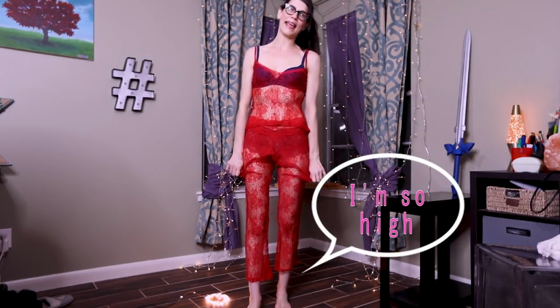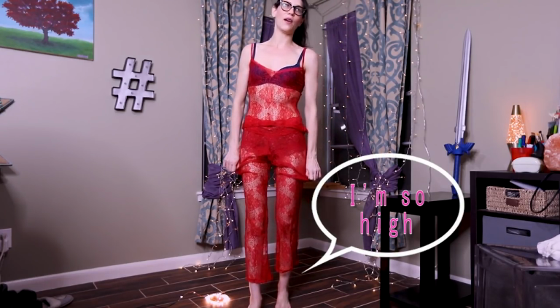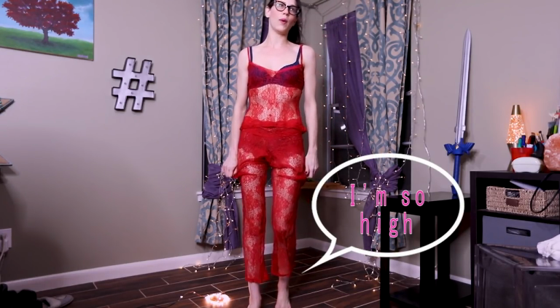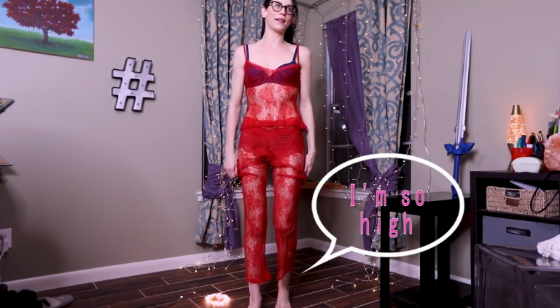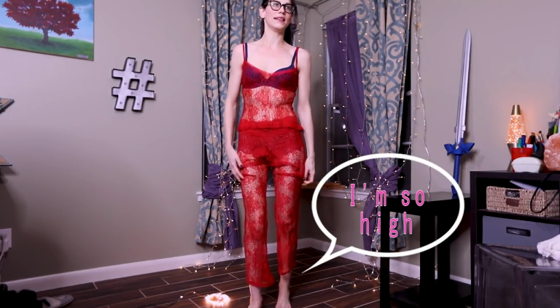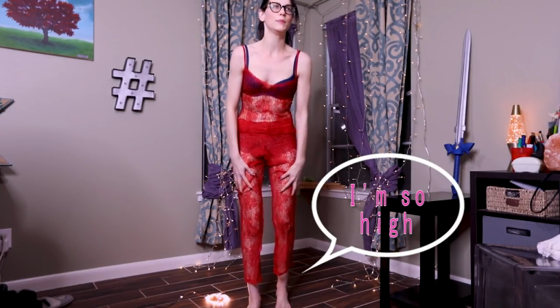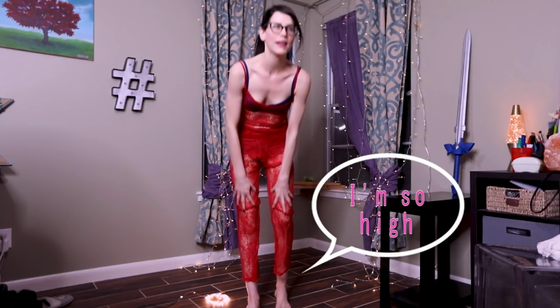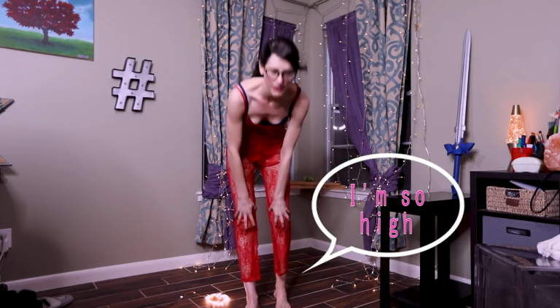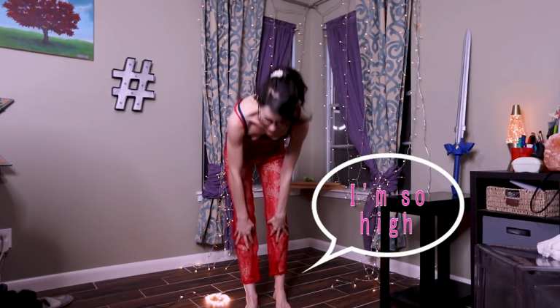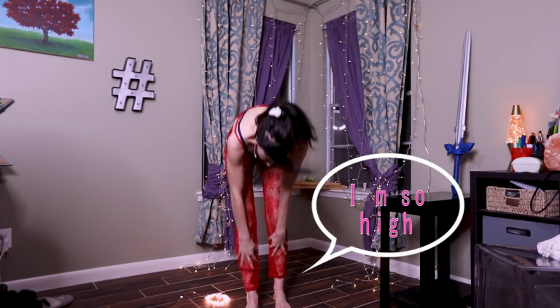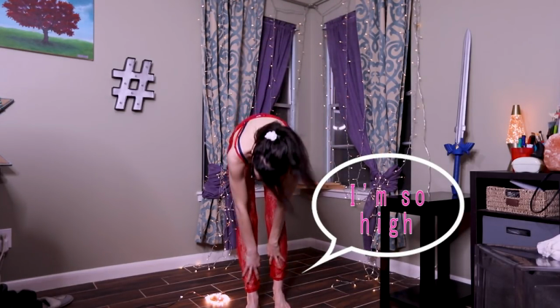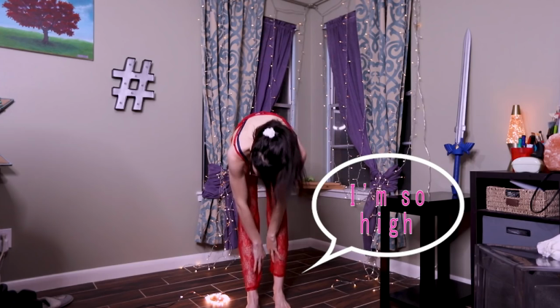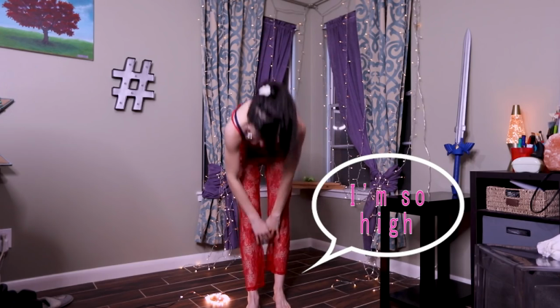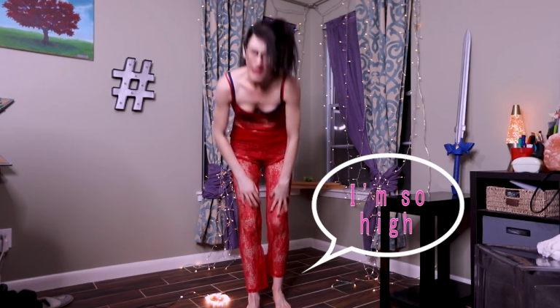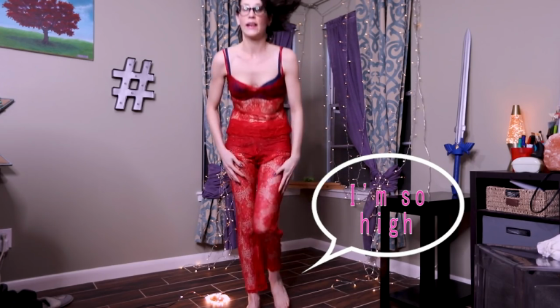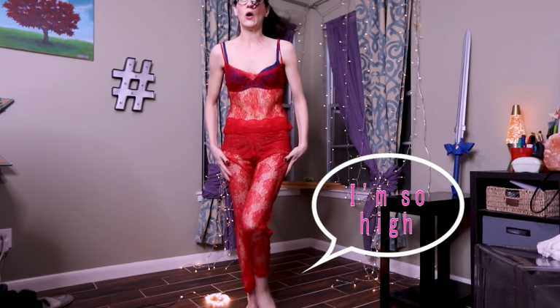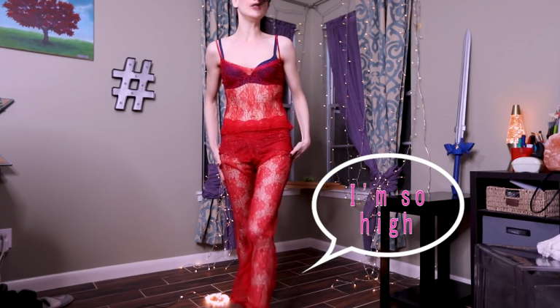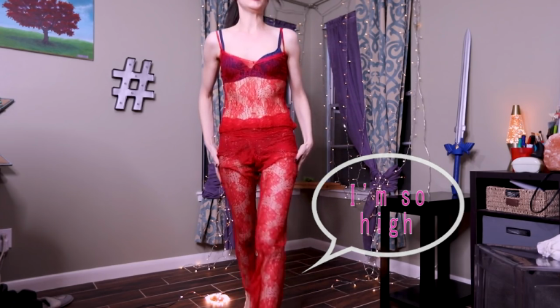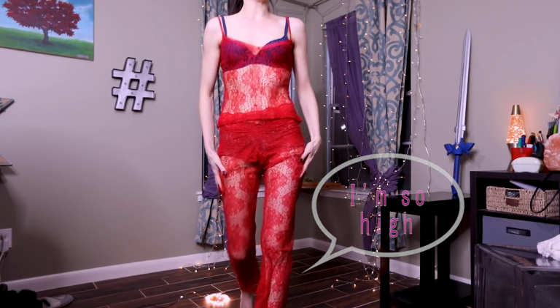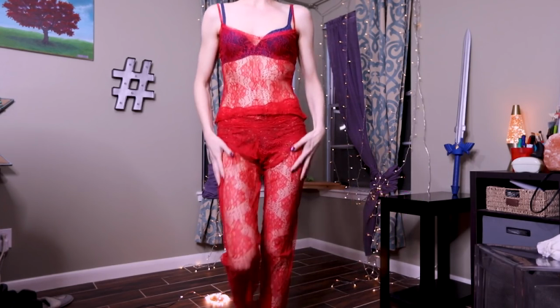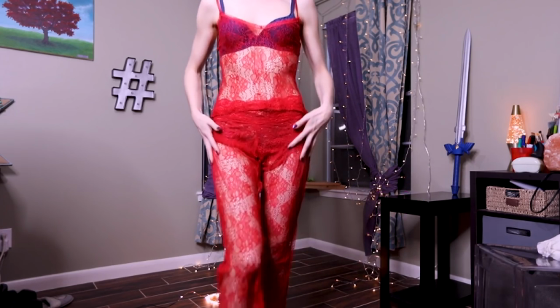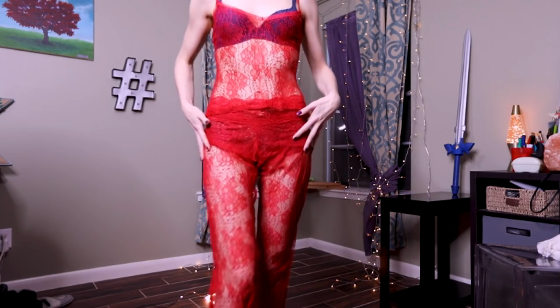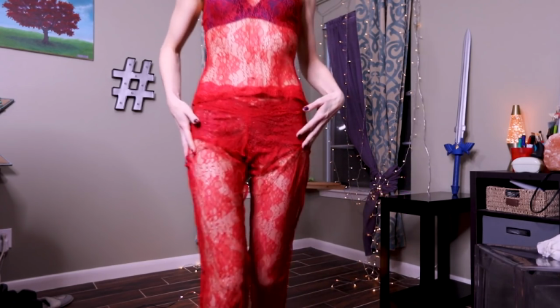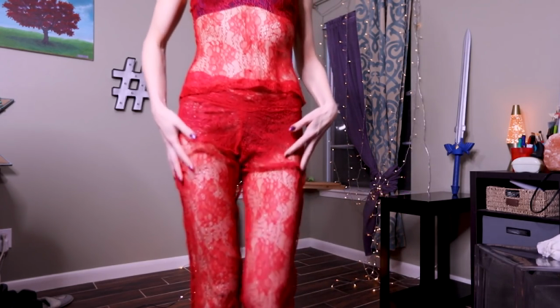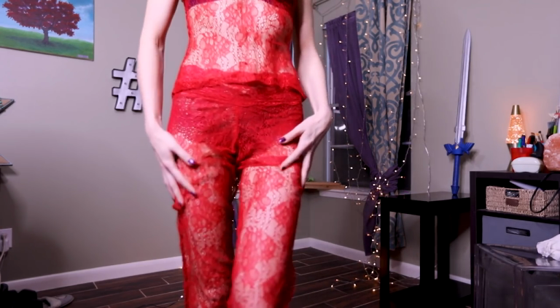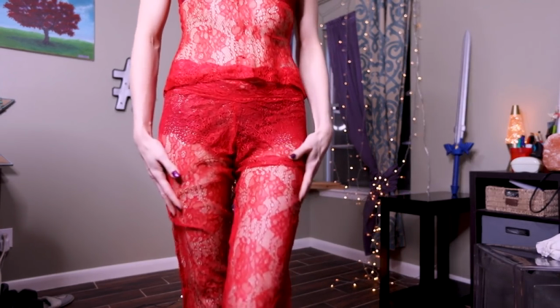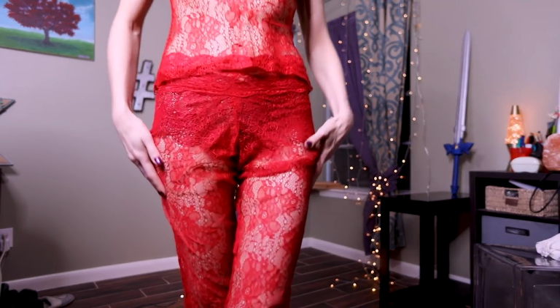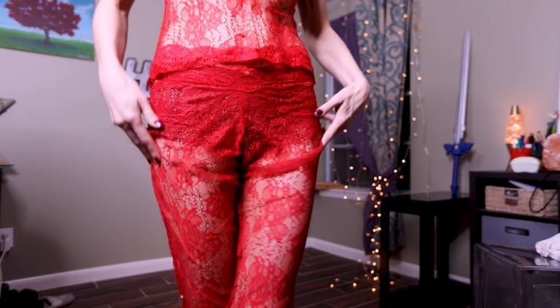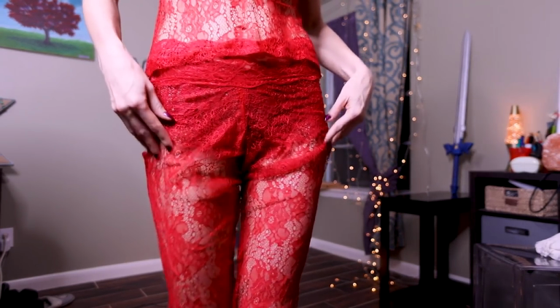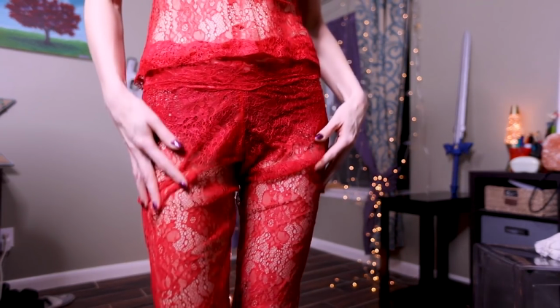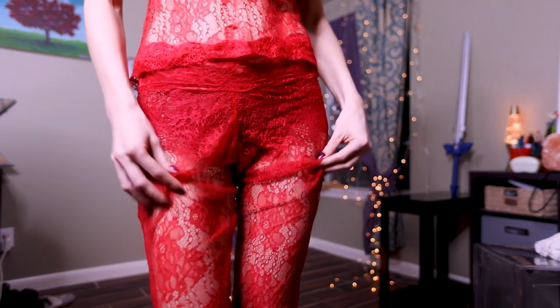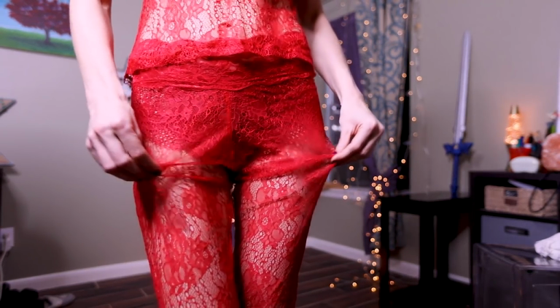I just can't wear this because of the fit. And also, it's extremely staticky.